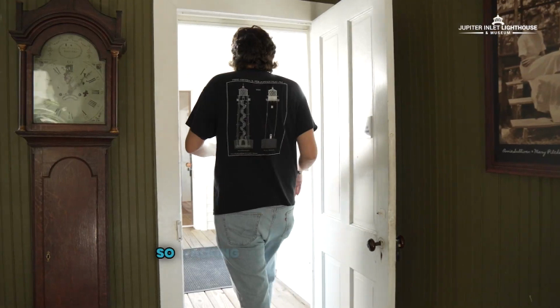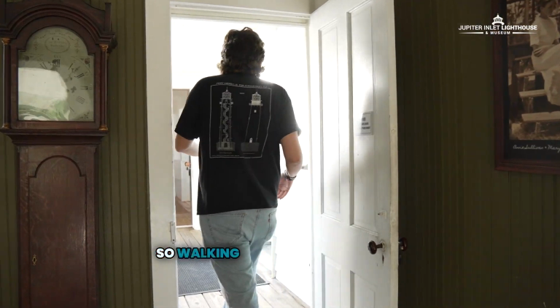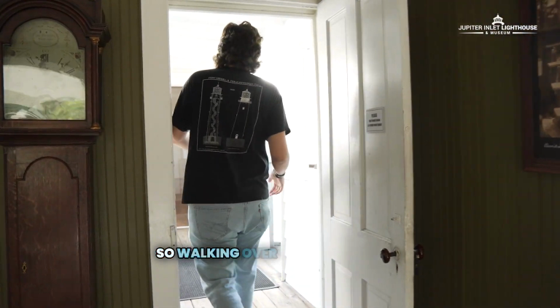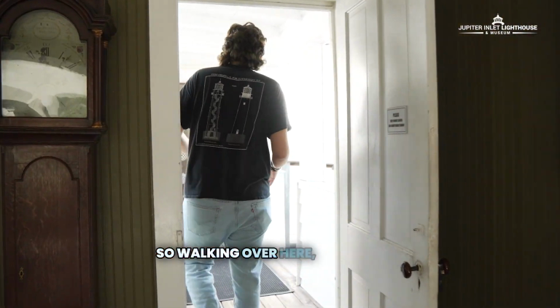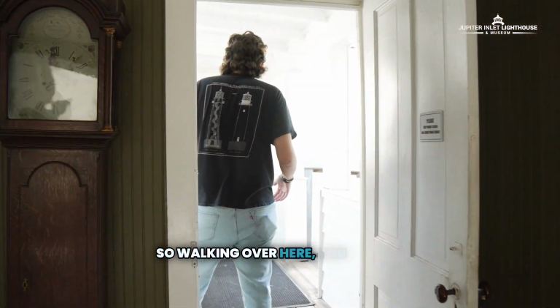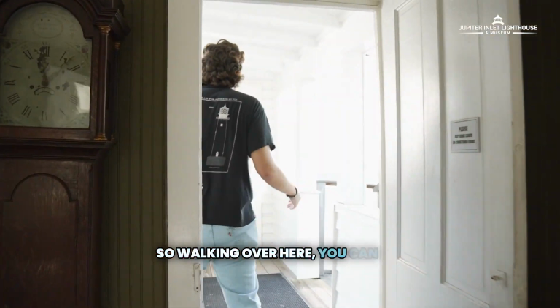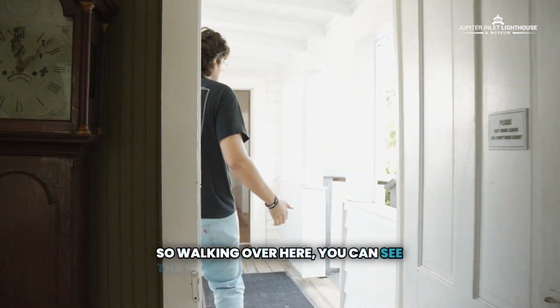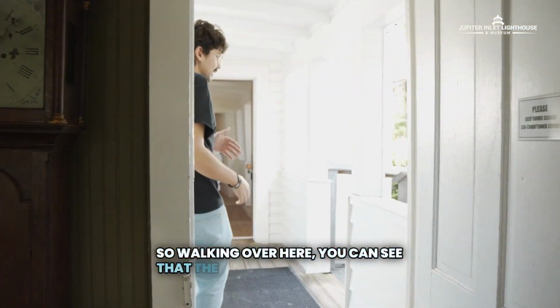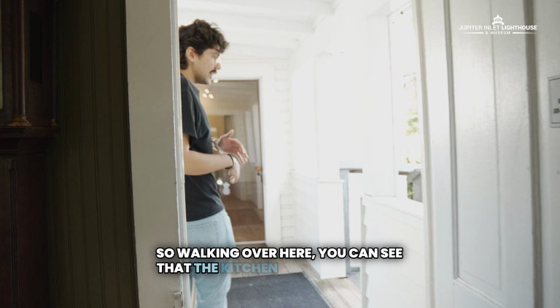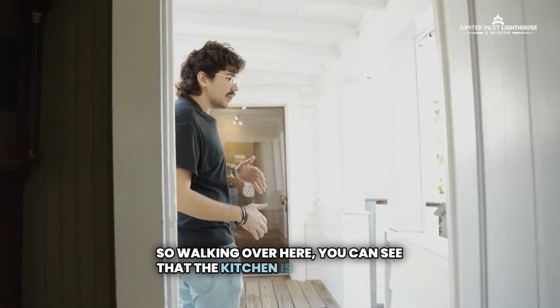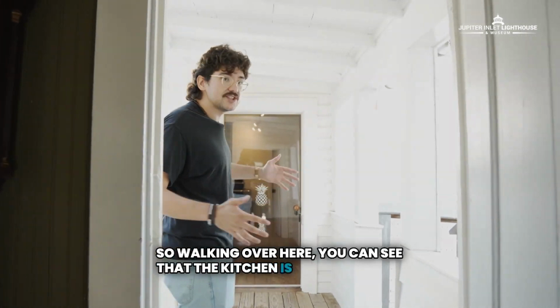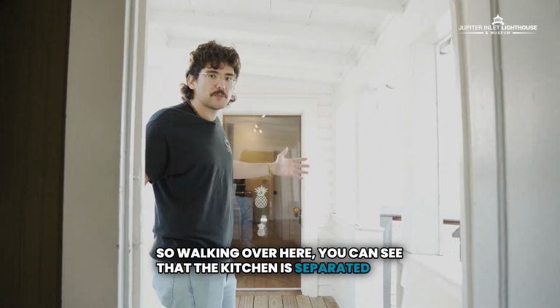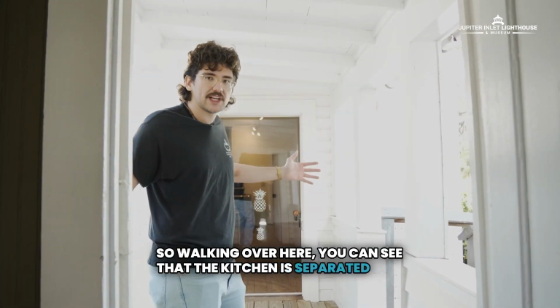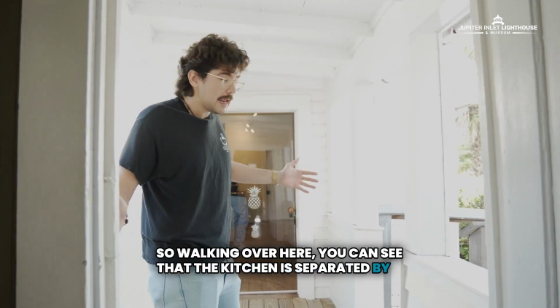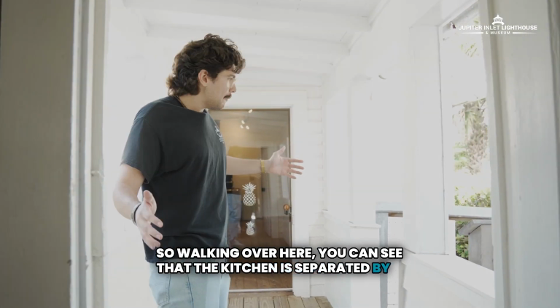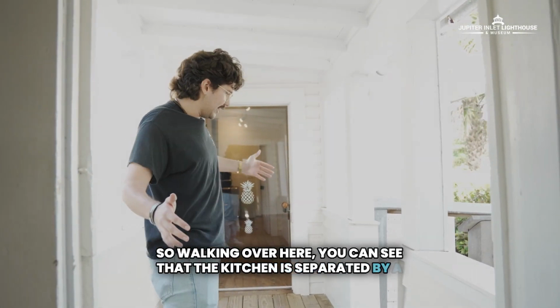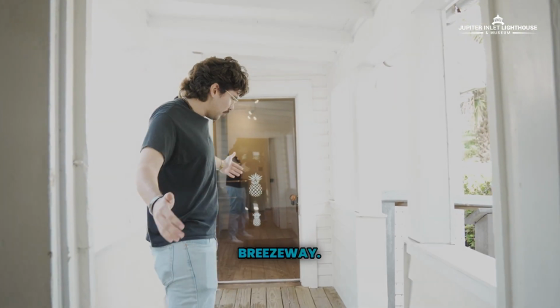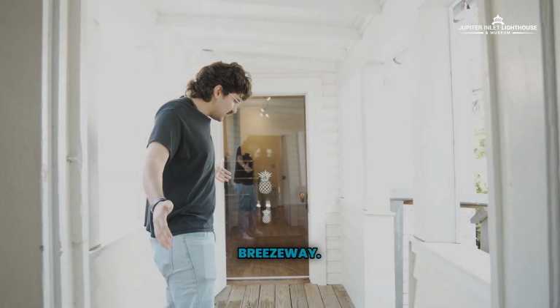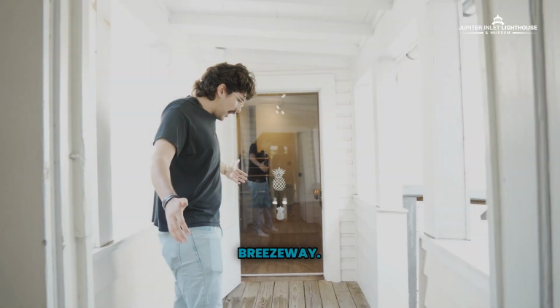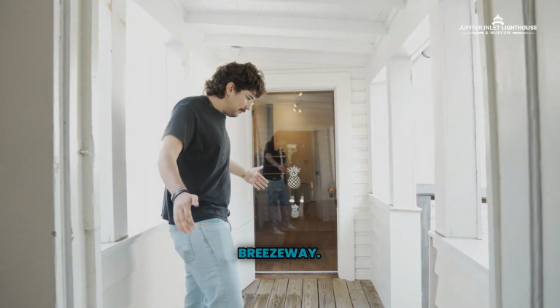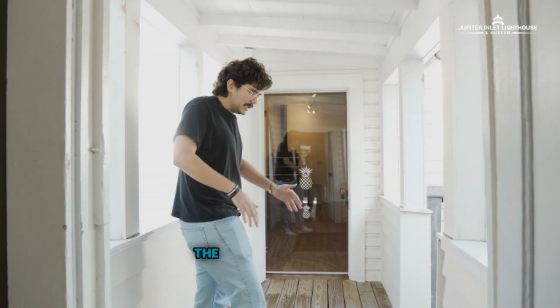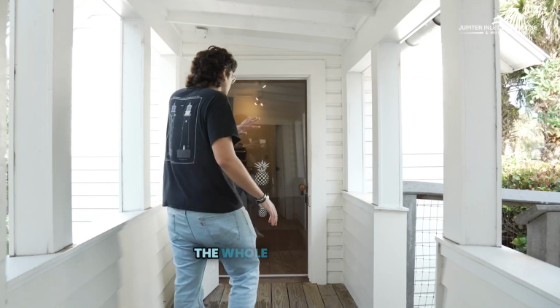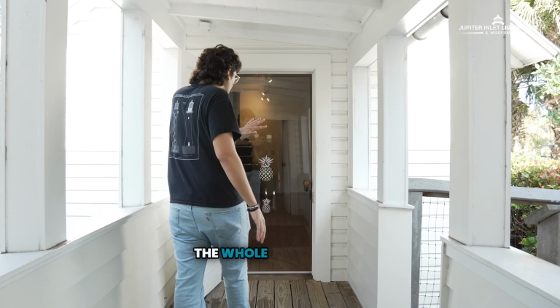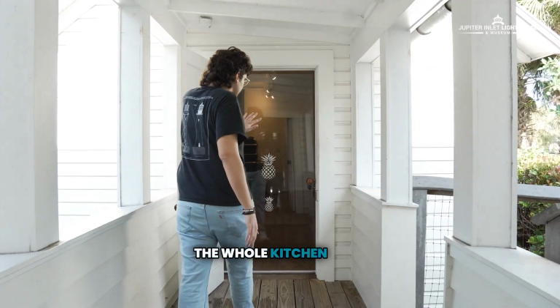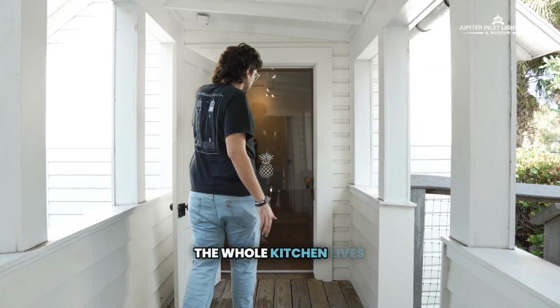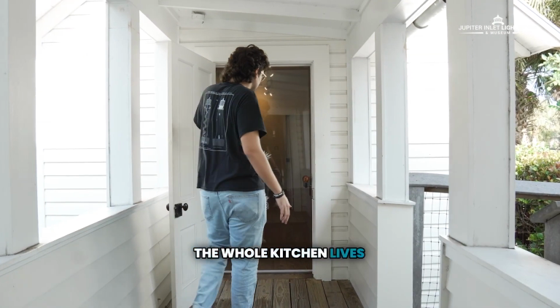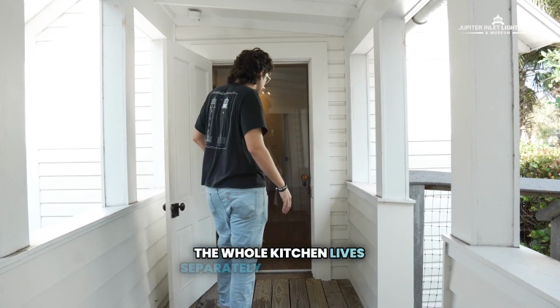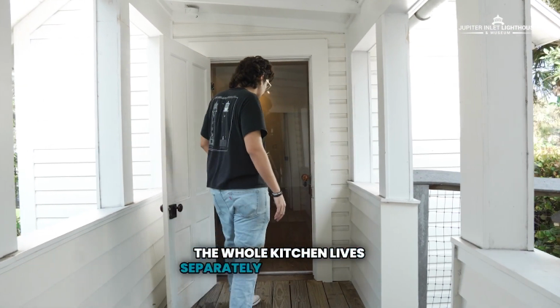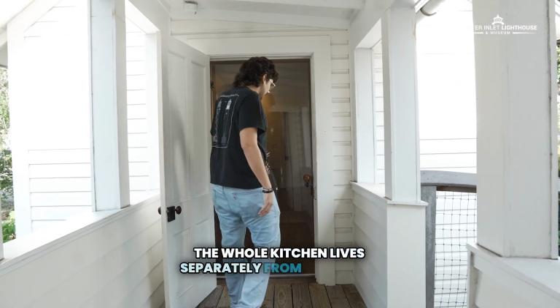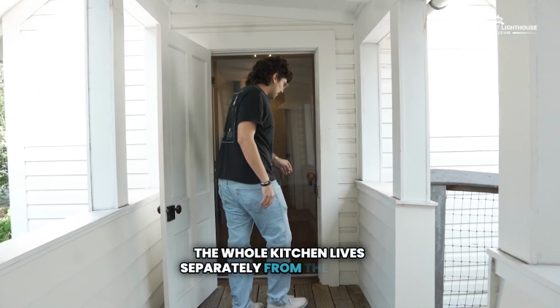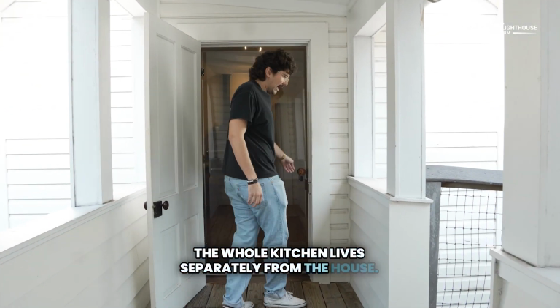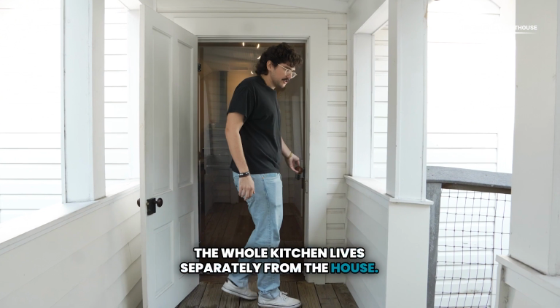Walking over here, you can see that the kitchen is separated by a breezeway. The whole kitchen lives separately from the house.